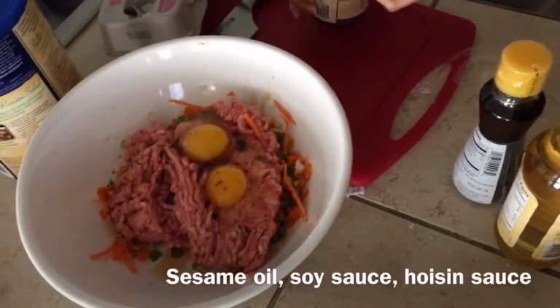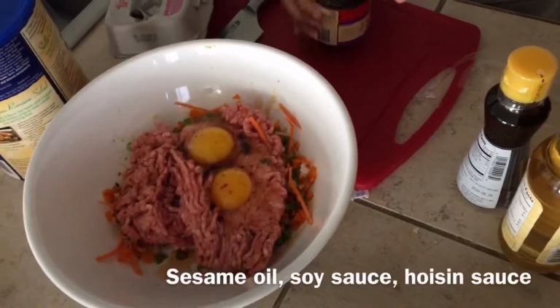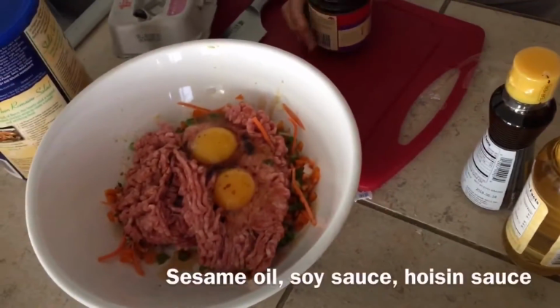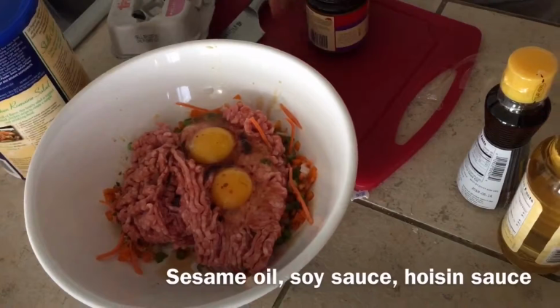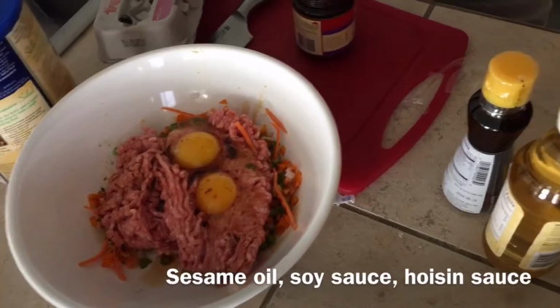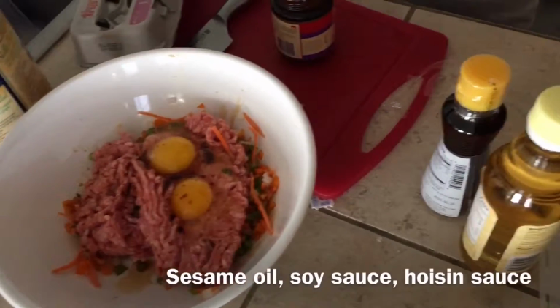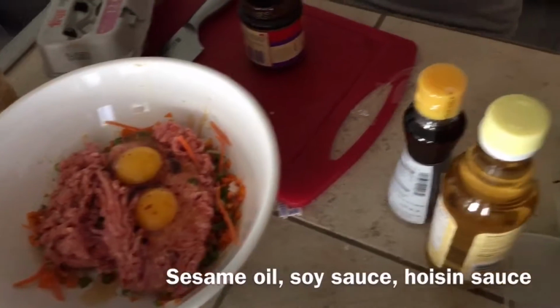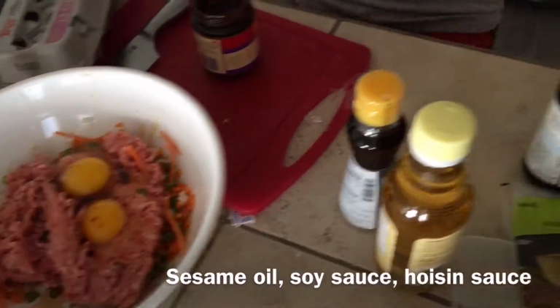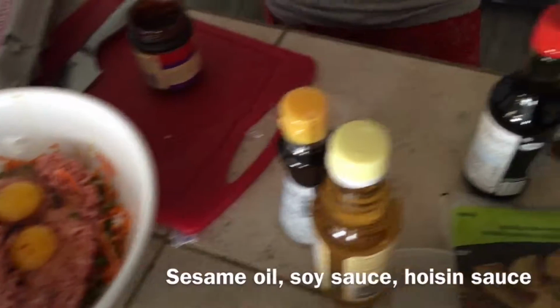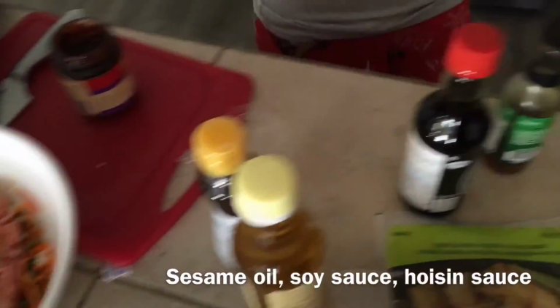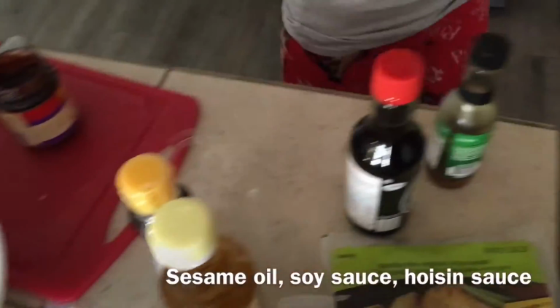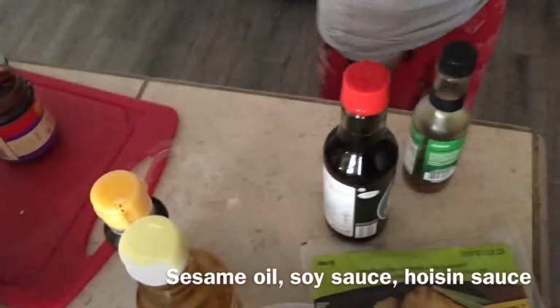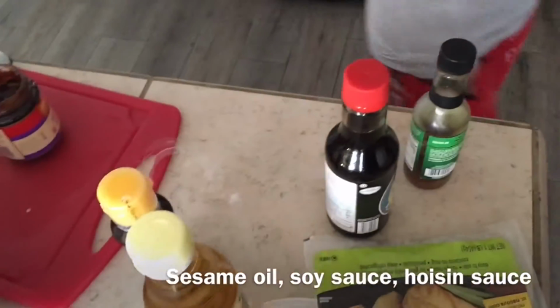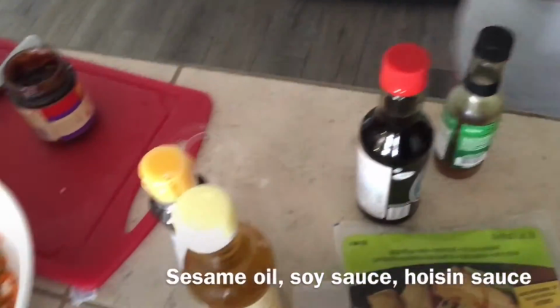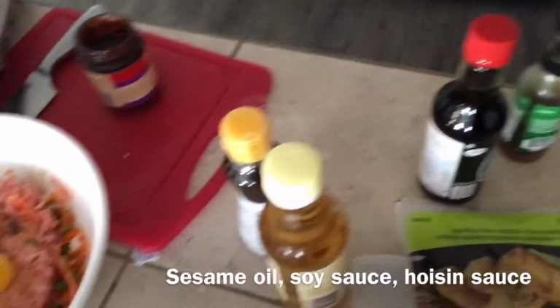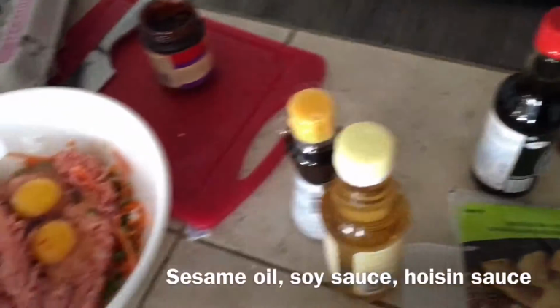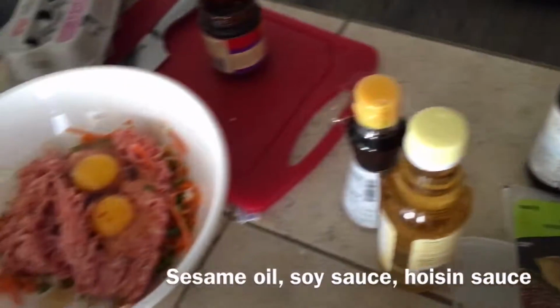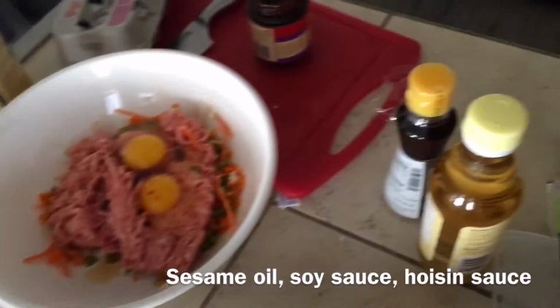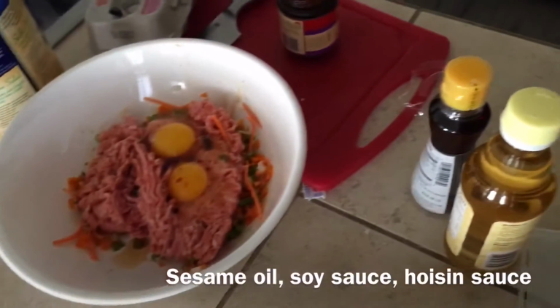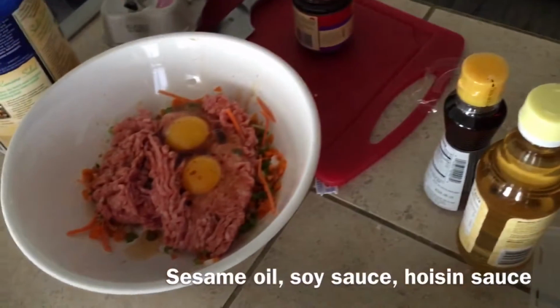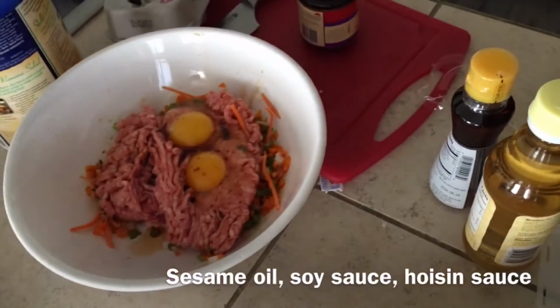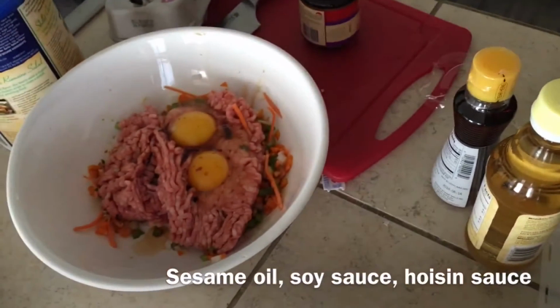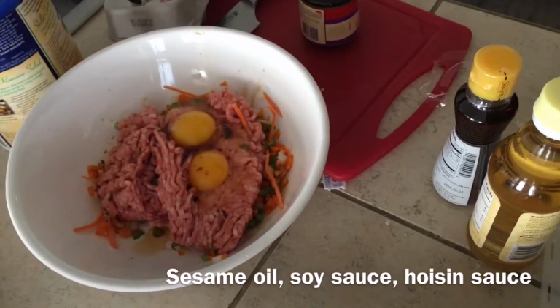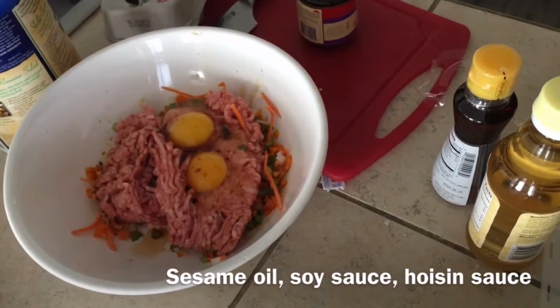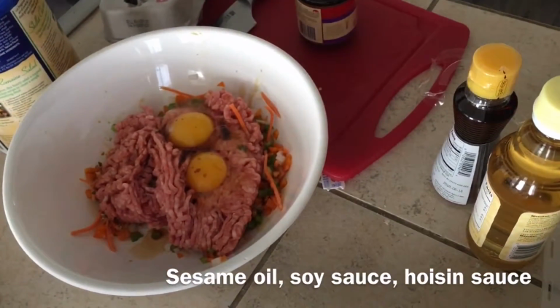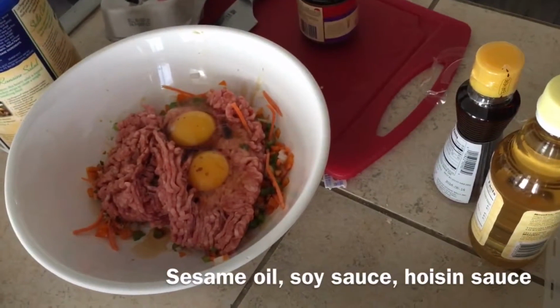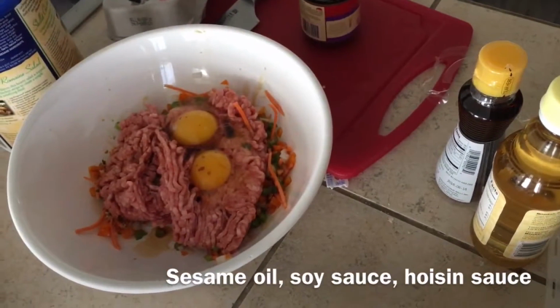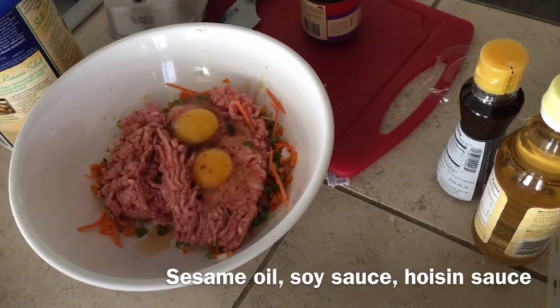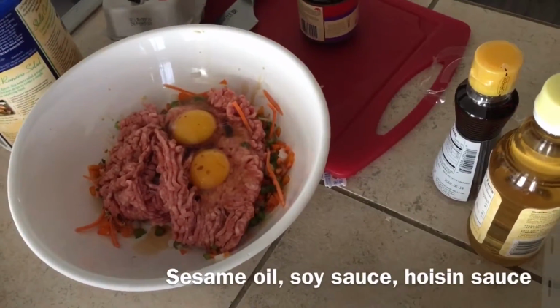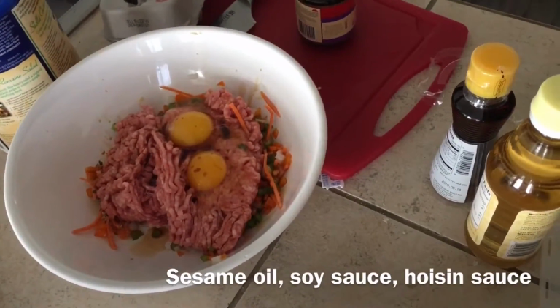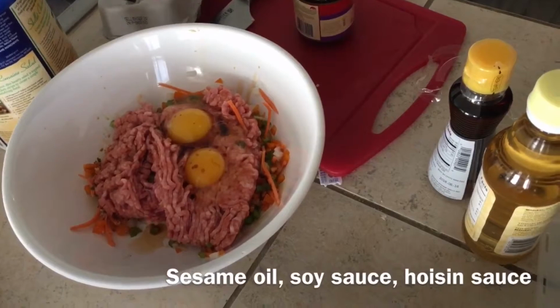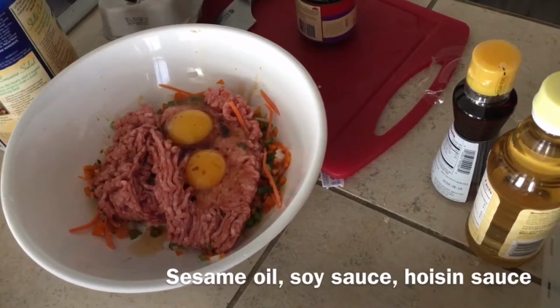So you put all that in there too? Not more, a little bit. Eyeball it.